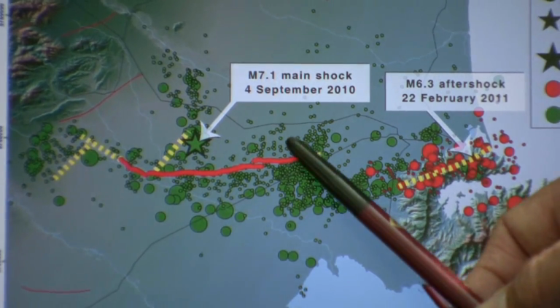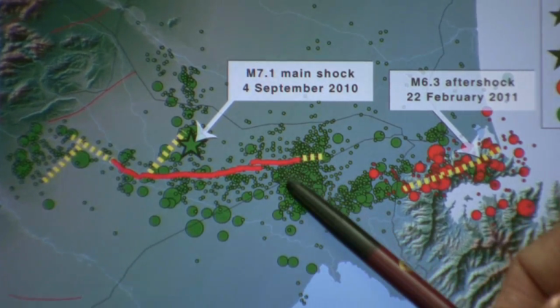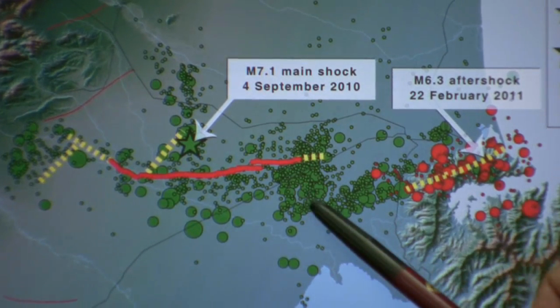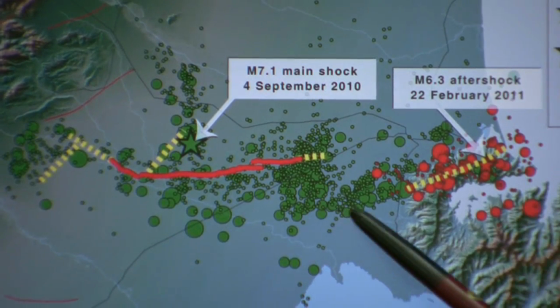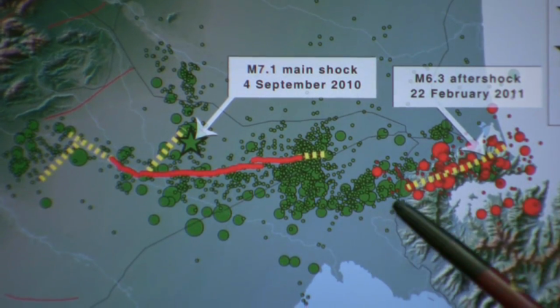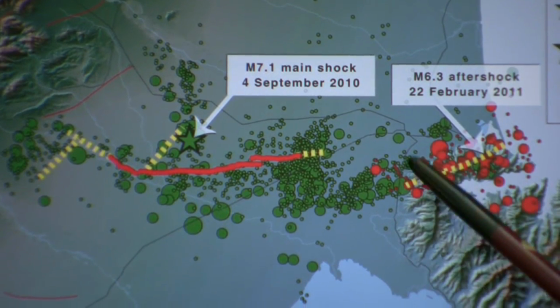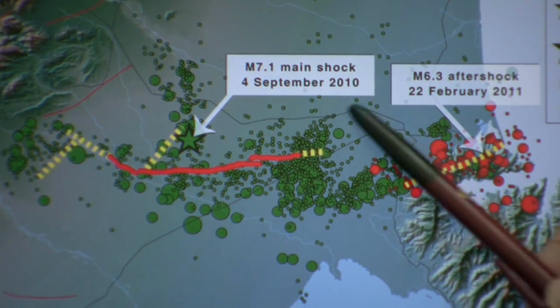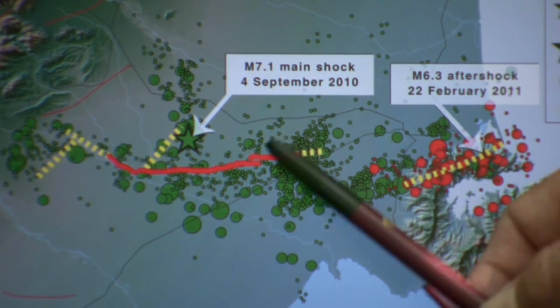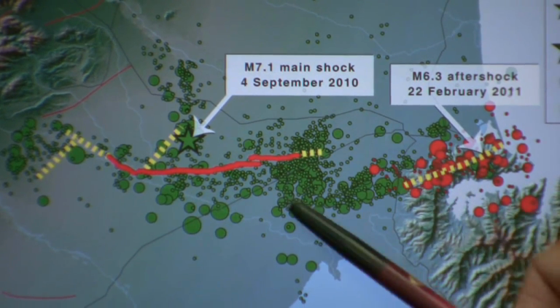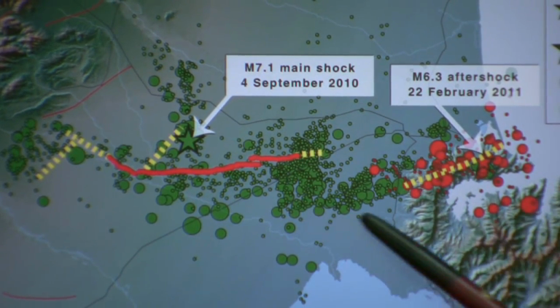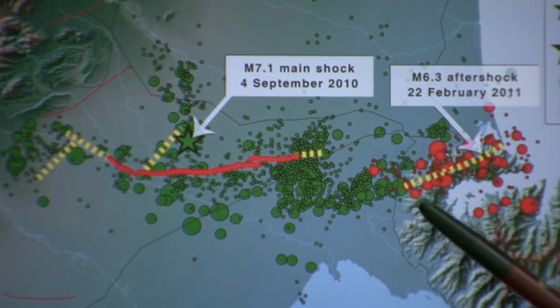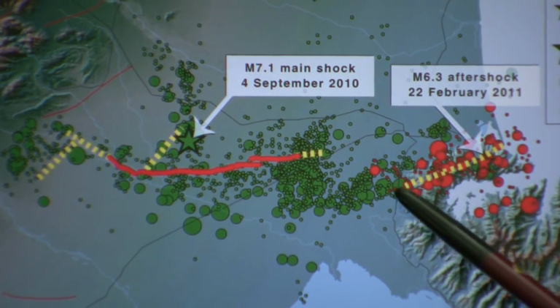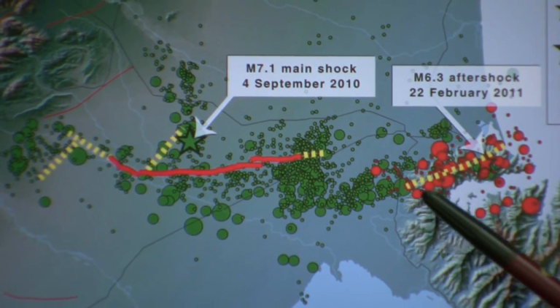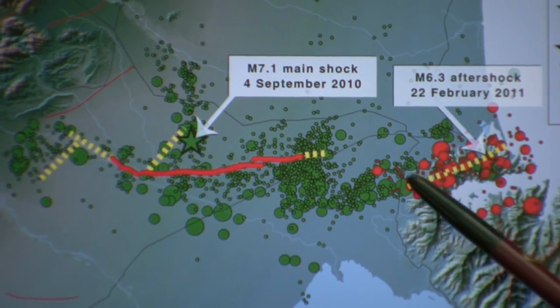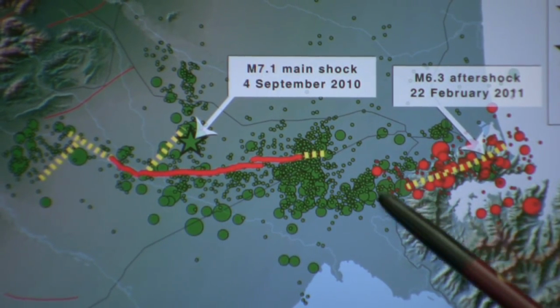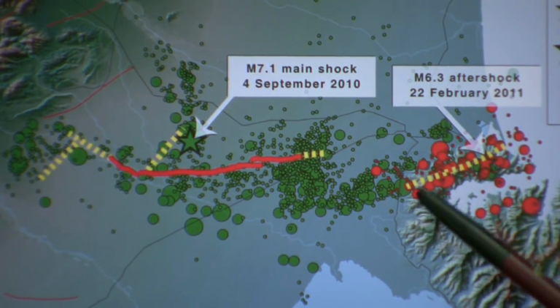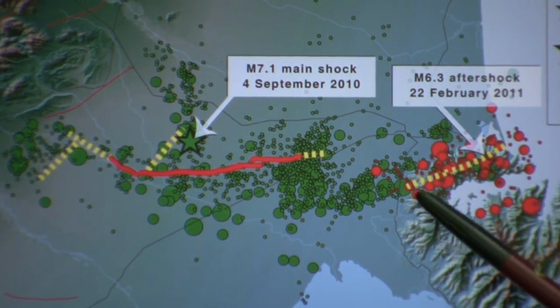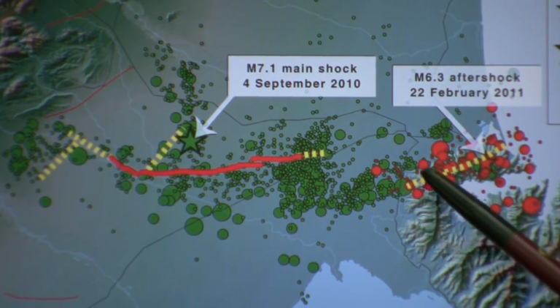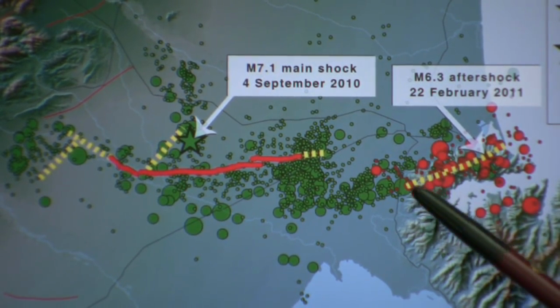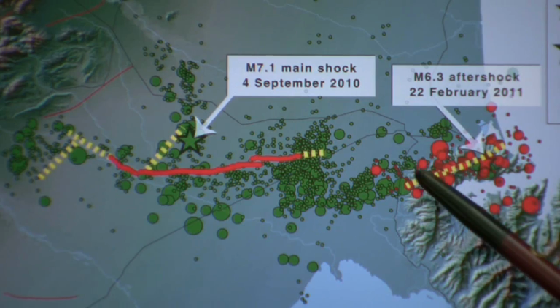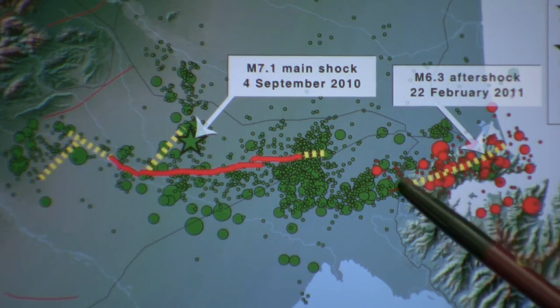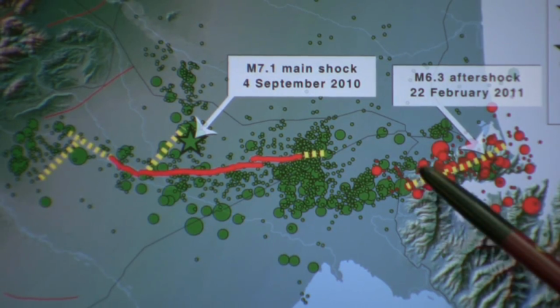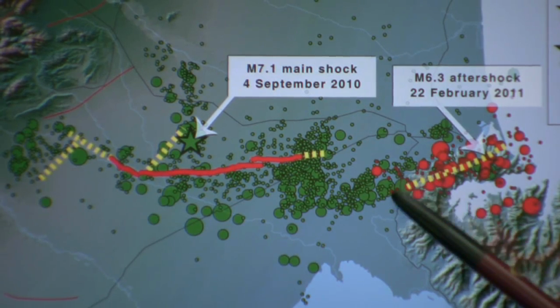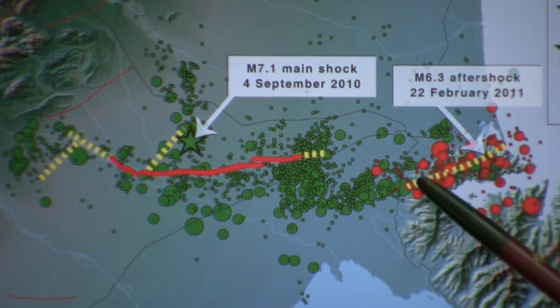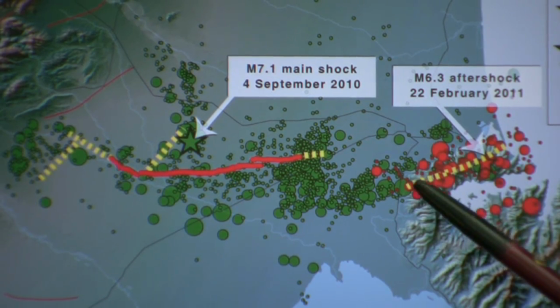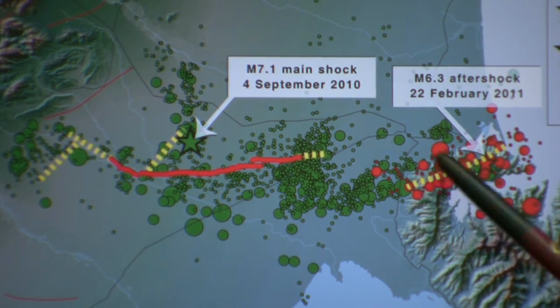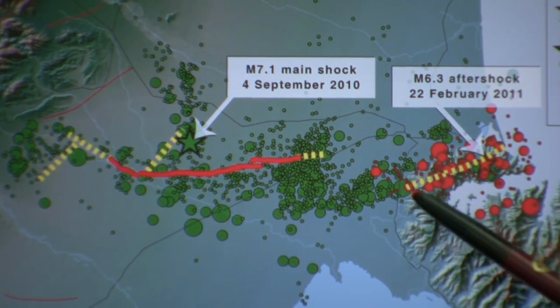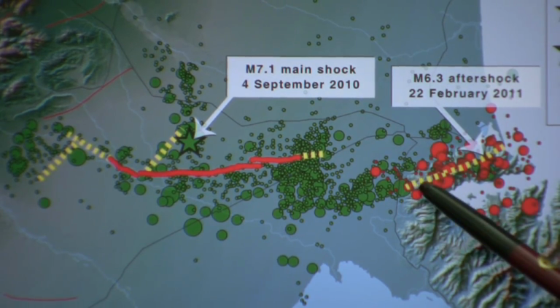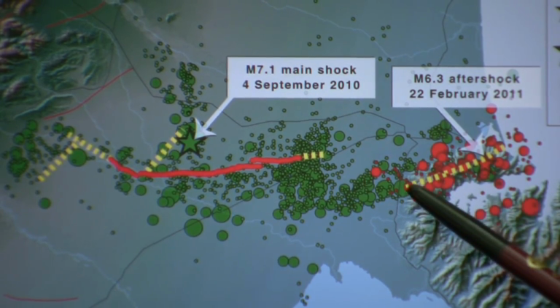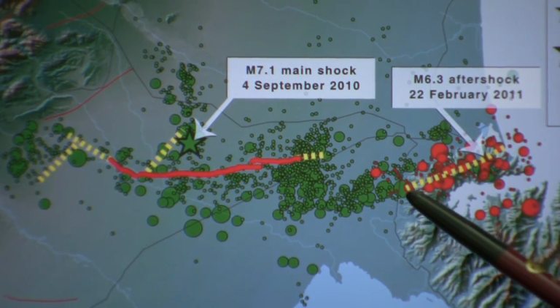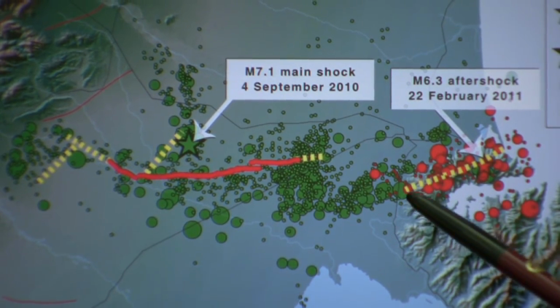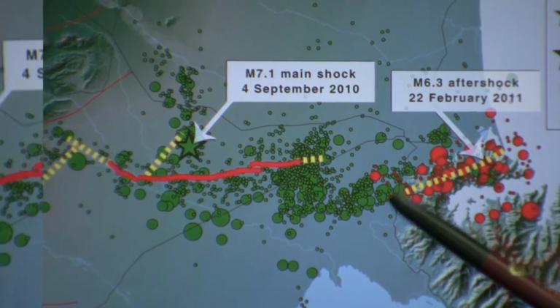You can see that that zone extends right over towards the southwest area of the city, the Halswell-Taitapu area.